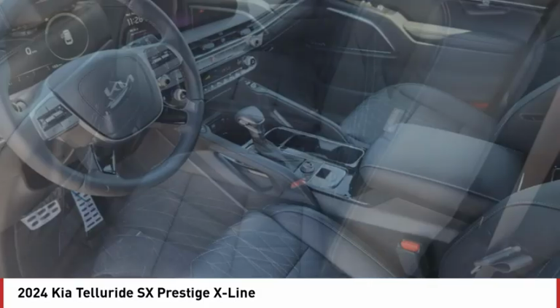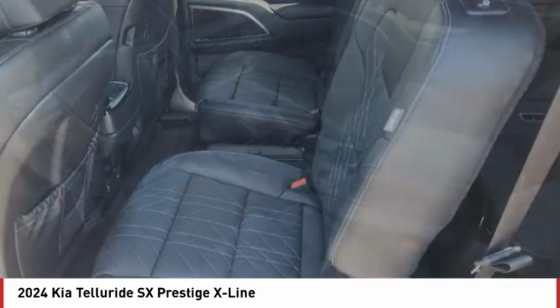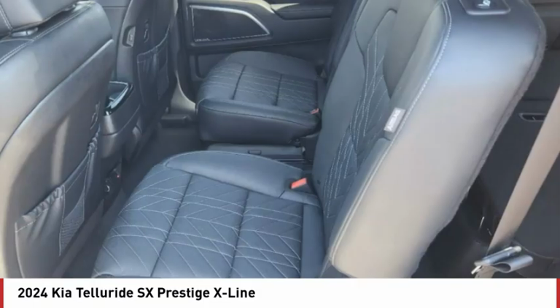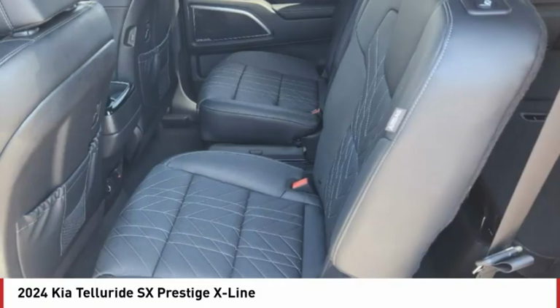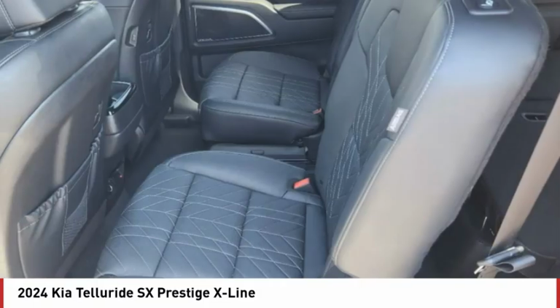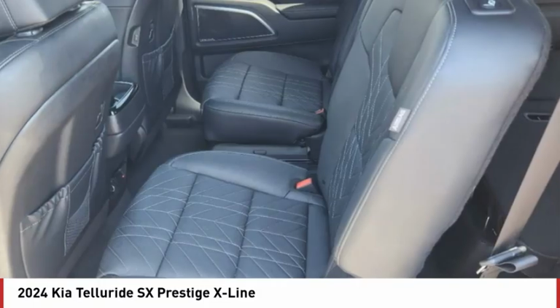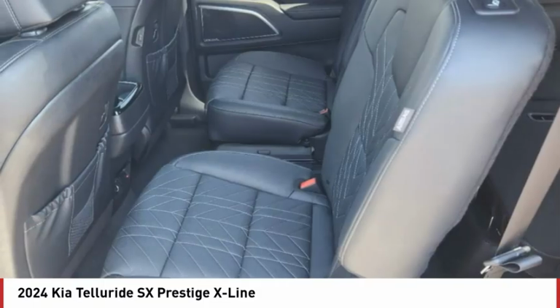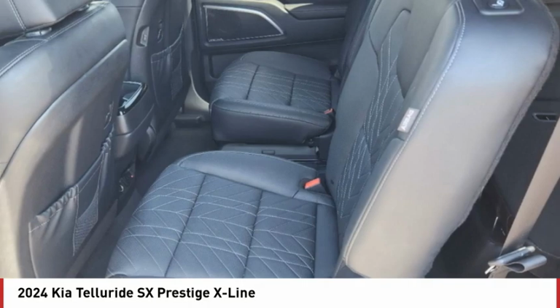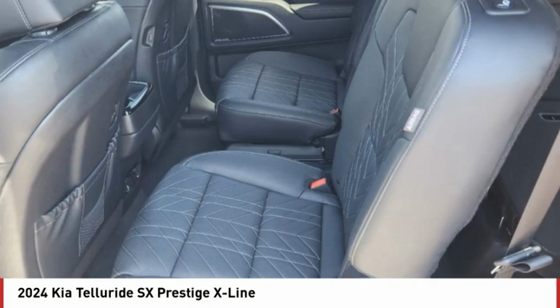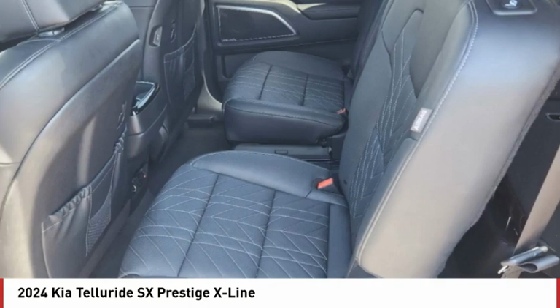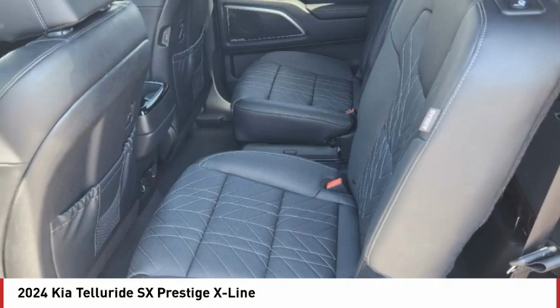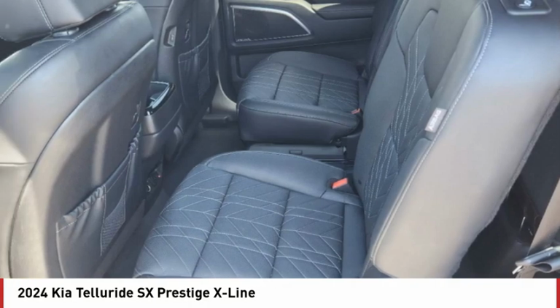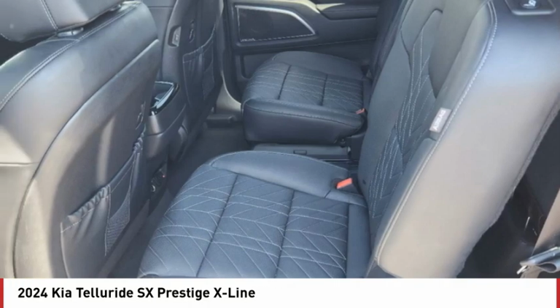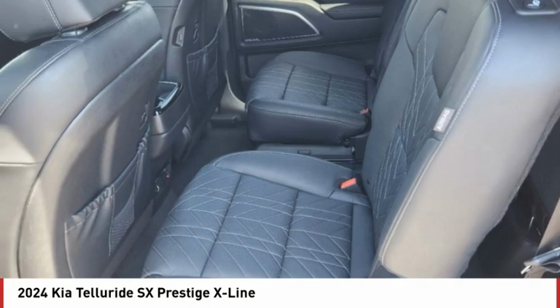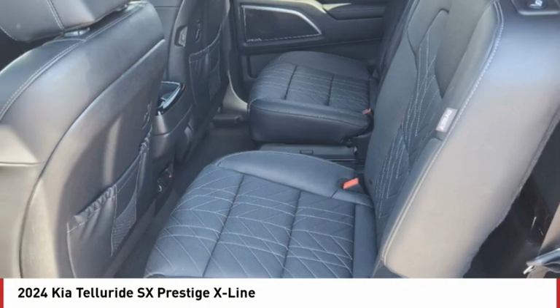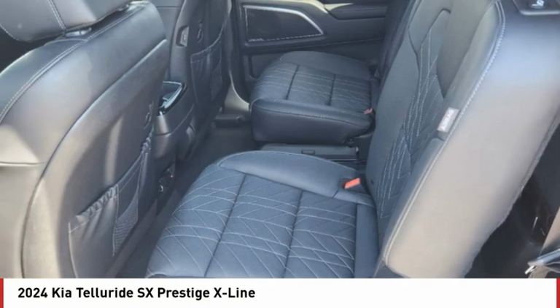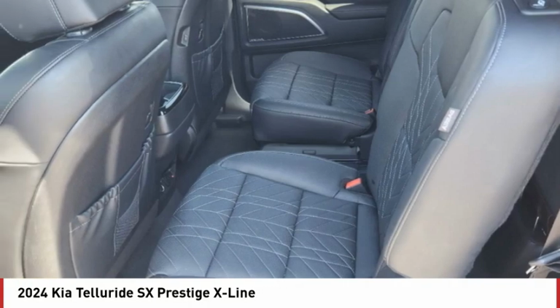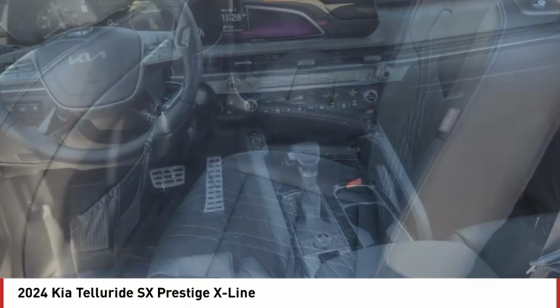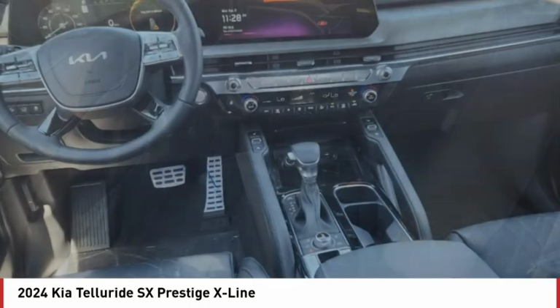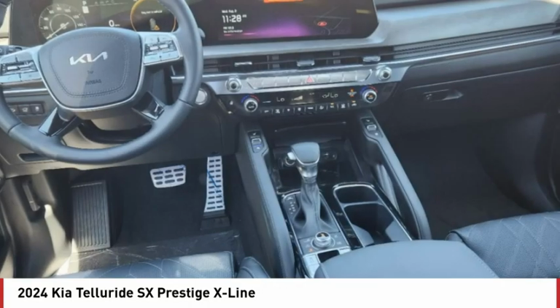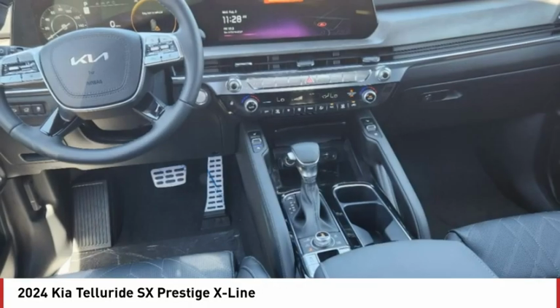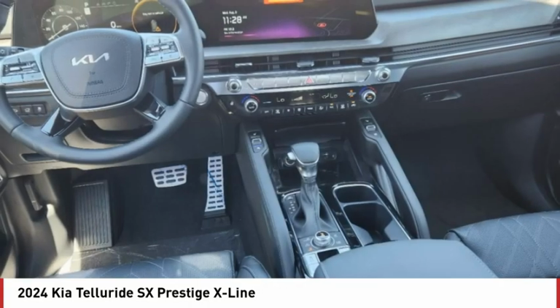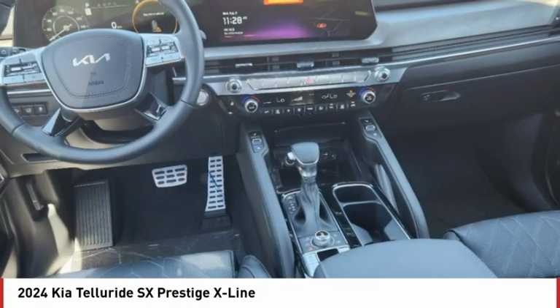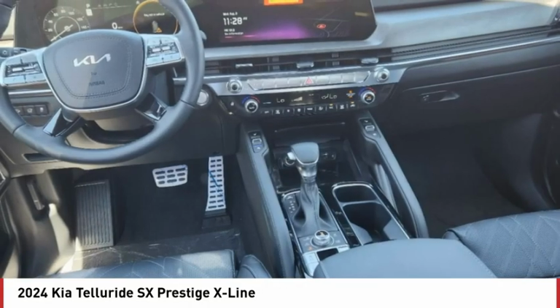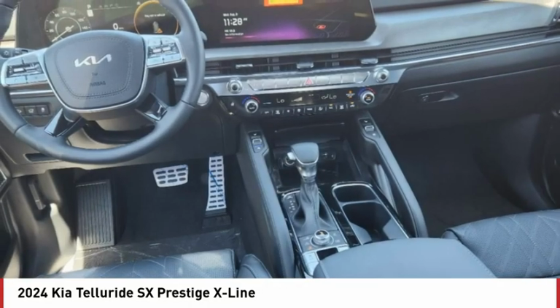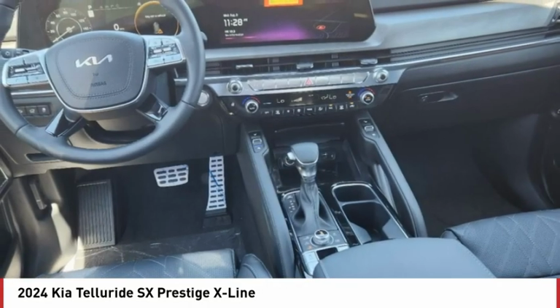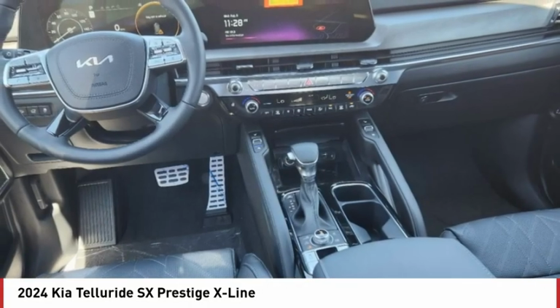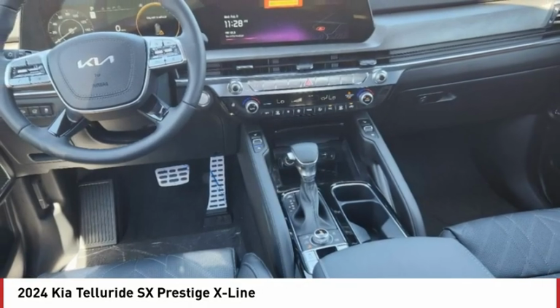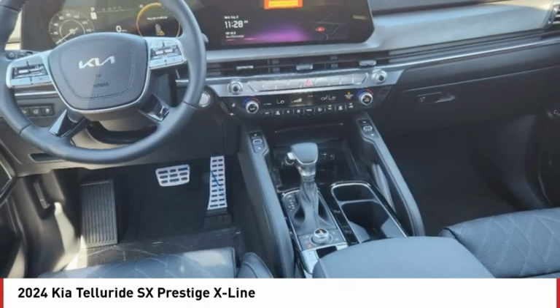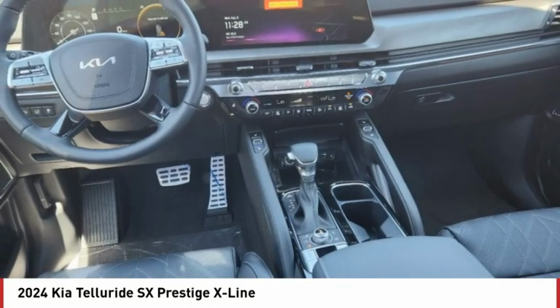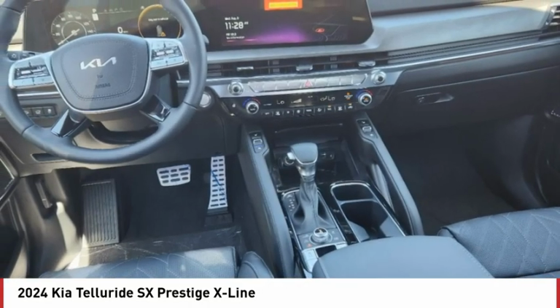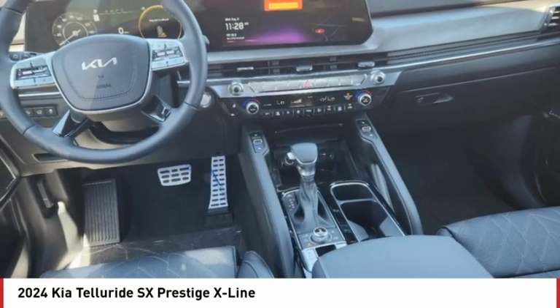Additional features include heated mirrors, aluminum wheels, rear spoiler, remote engine start, and power lift gate.